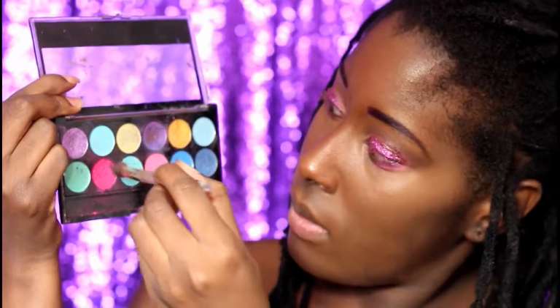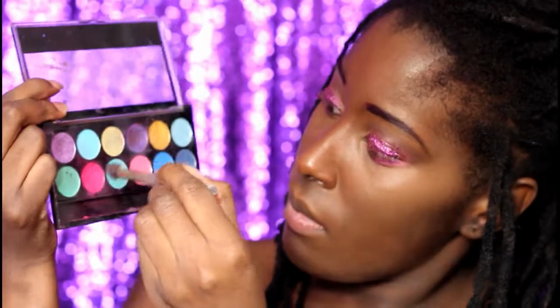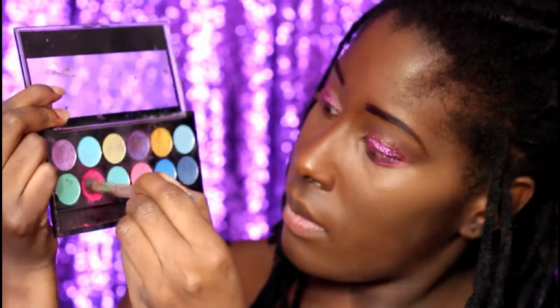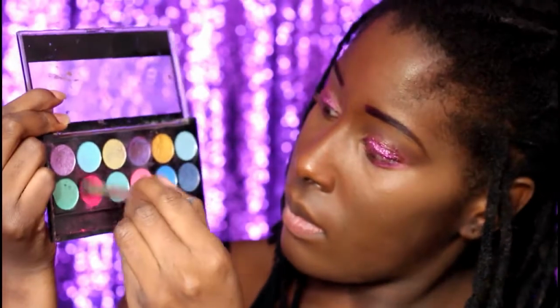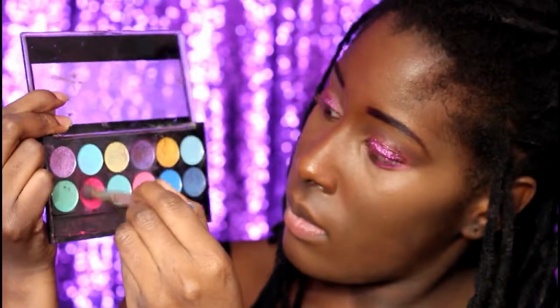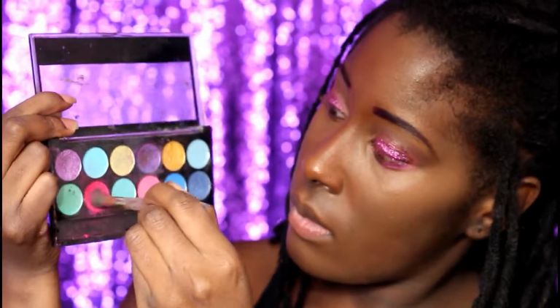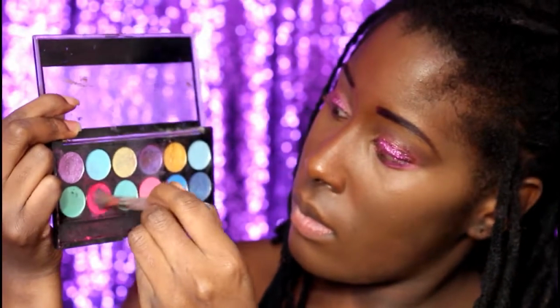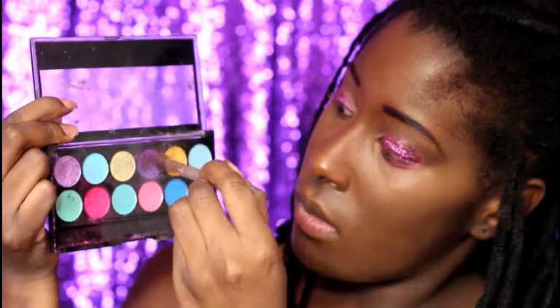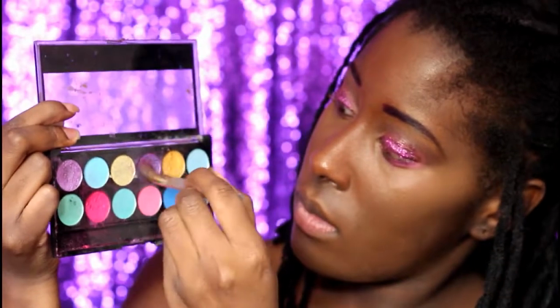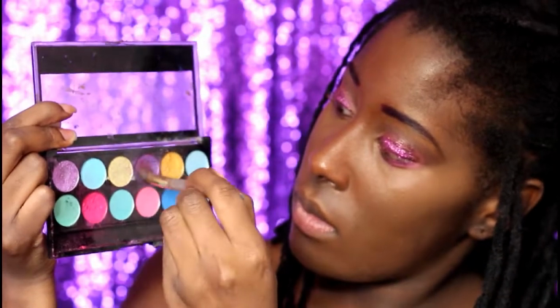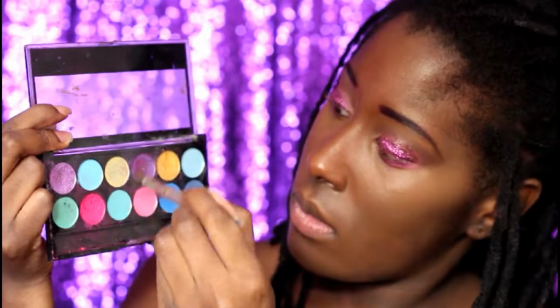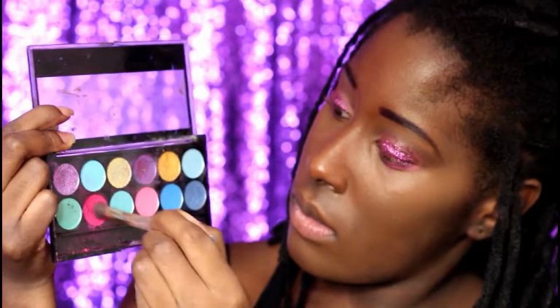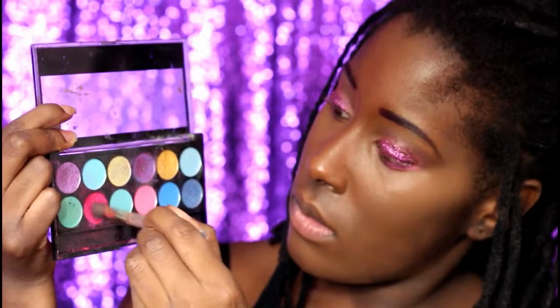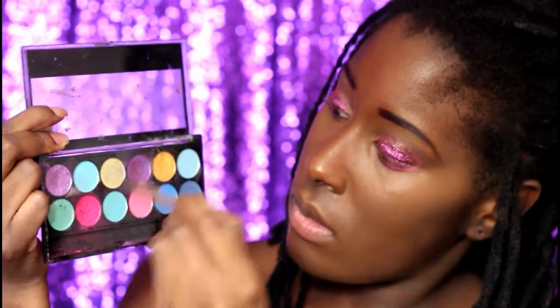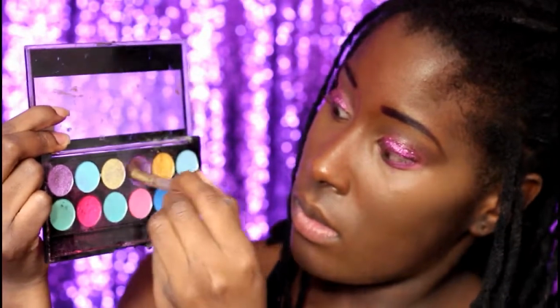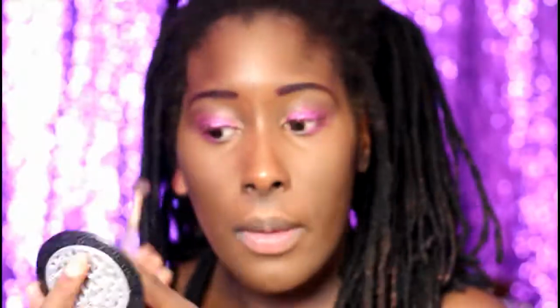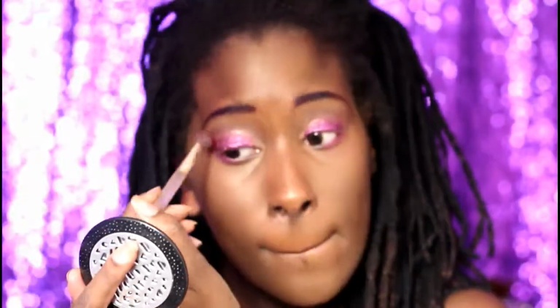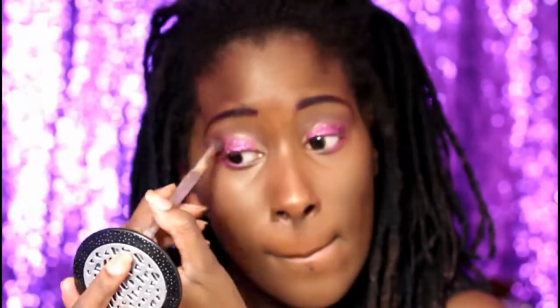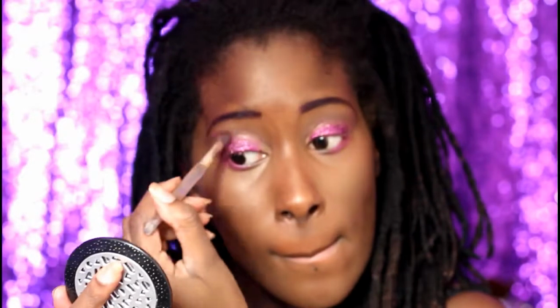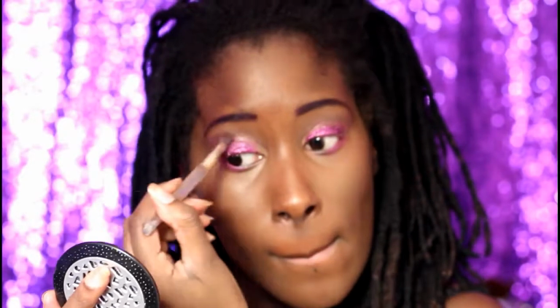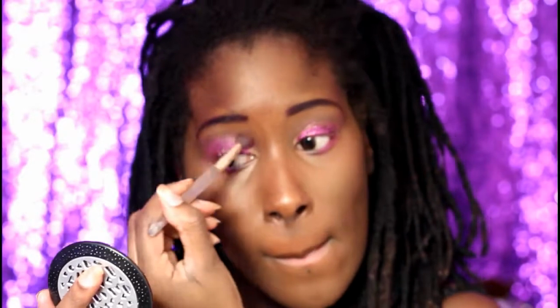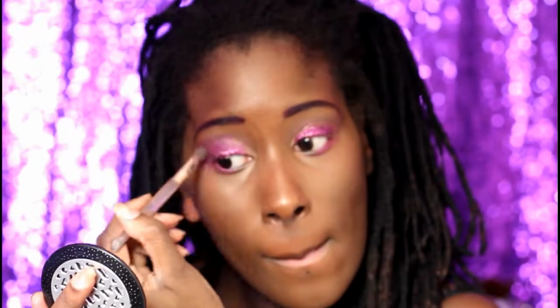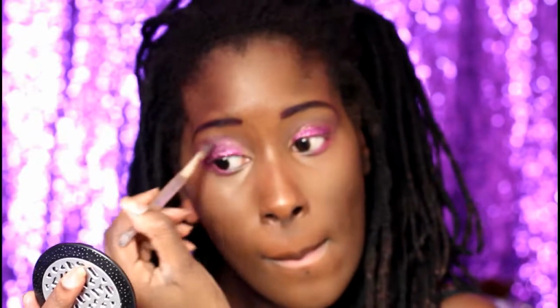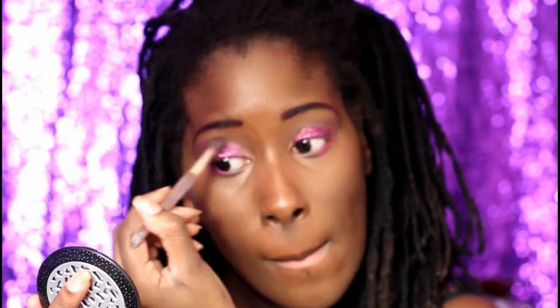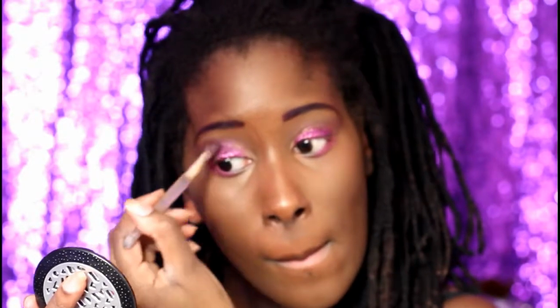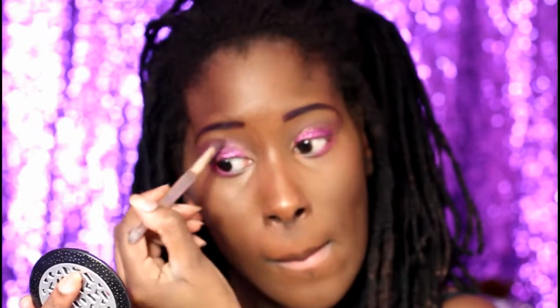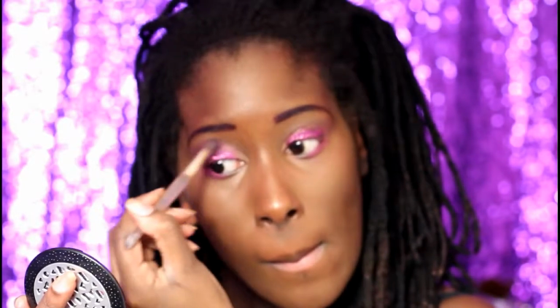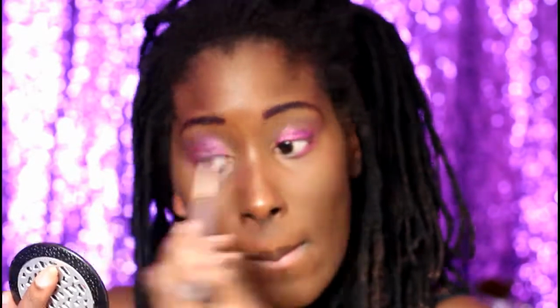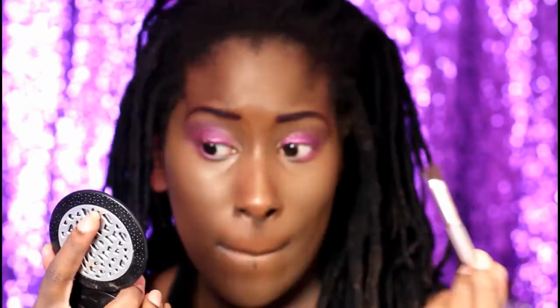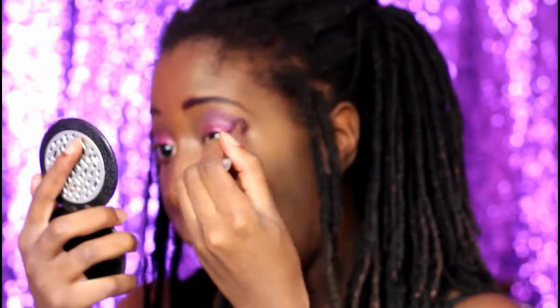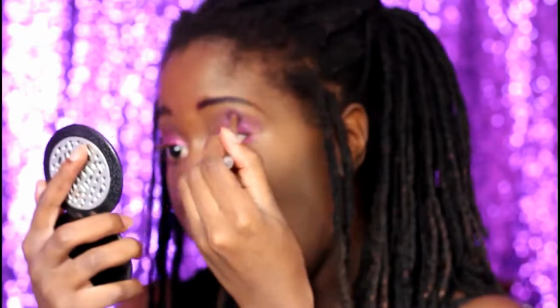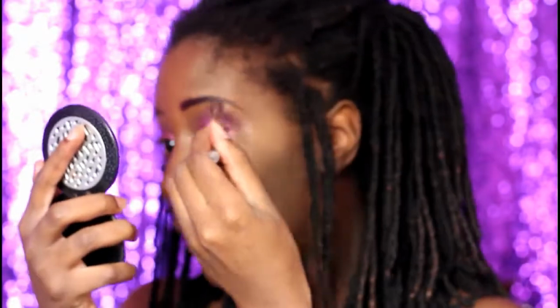Same palette, but mixing the purple and pink for the crease and outer section. It needs more shadow and the eyes need to be bright, like always.